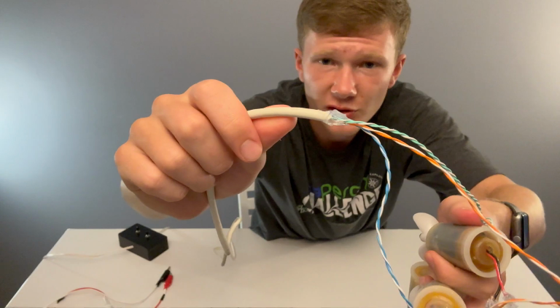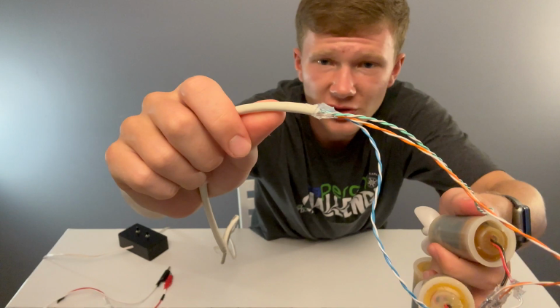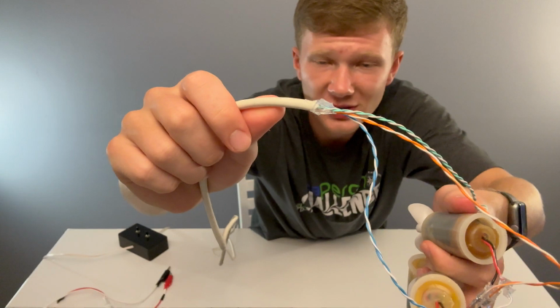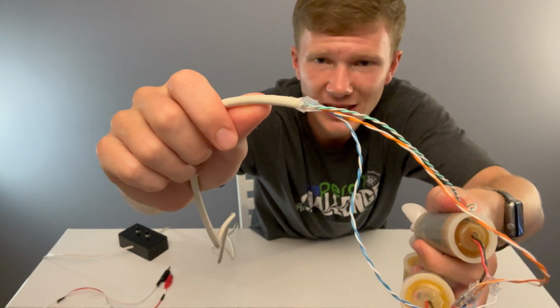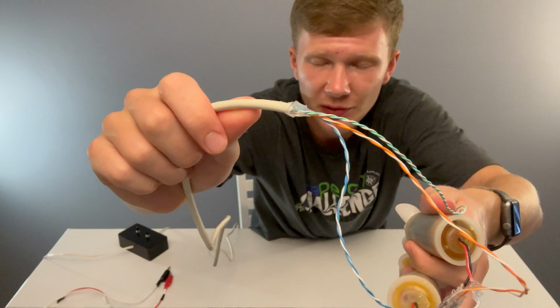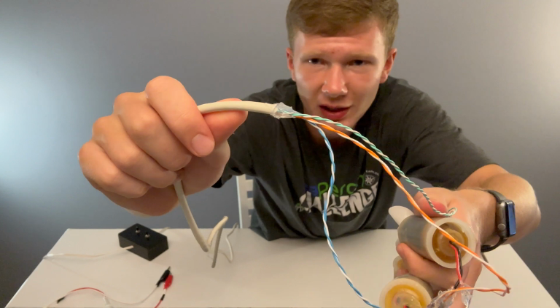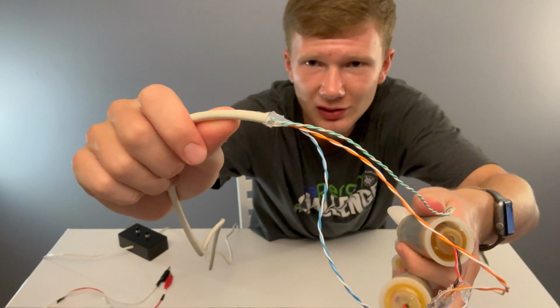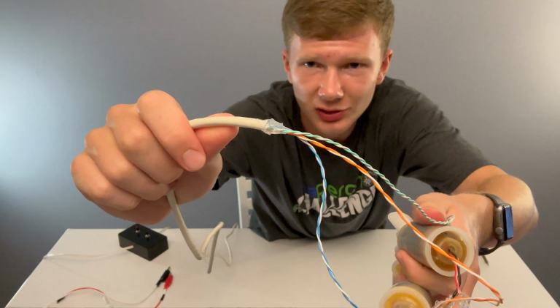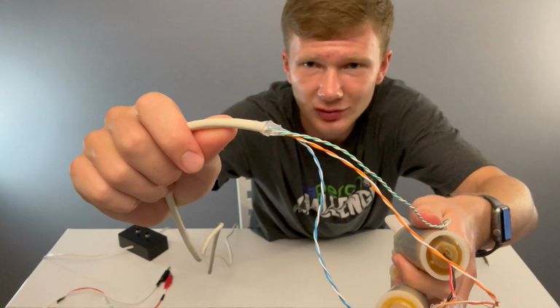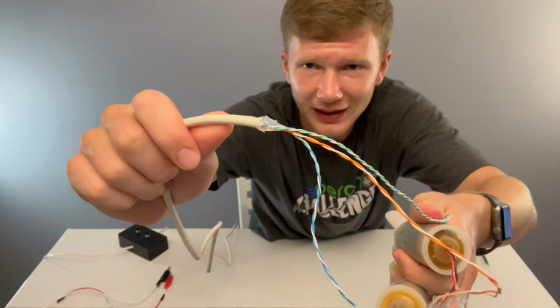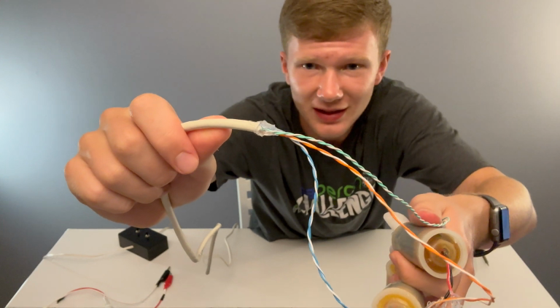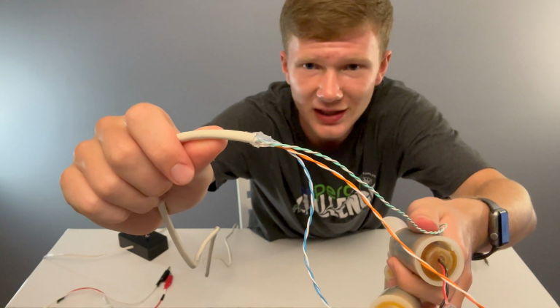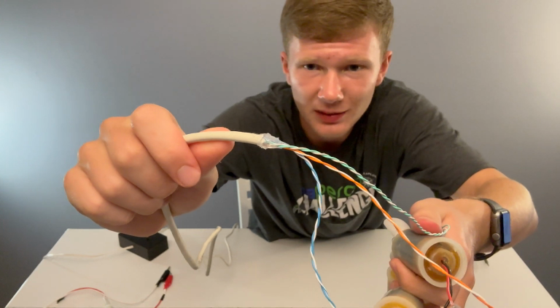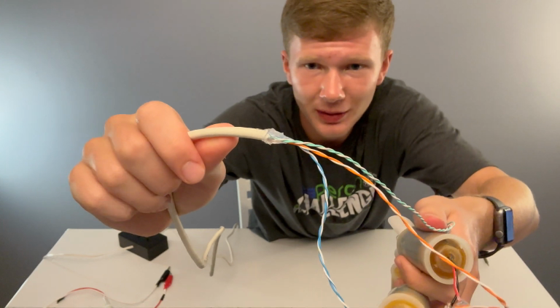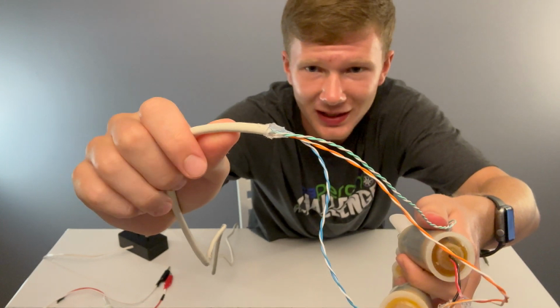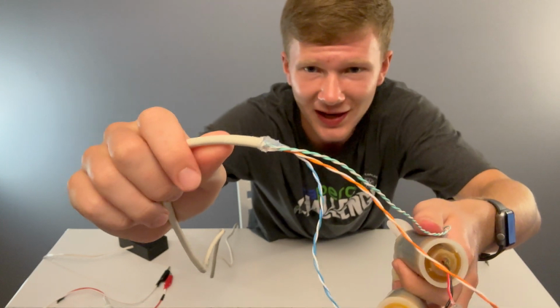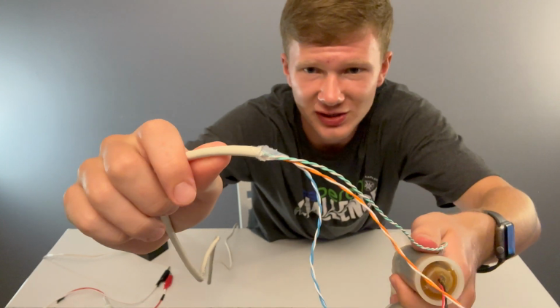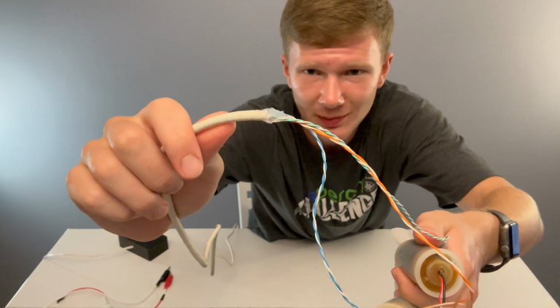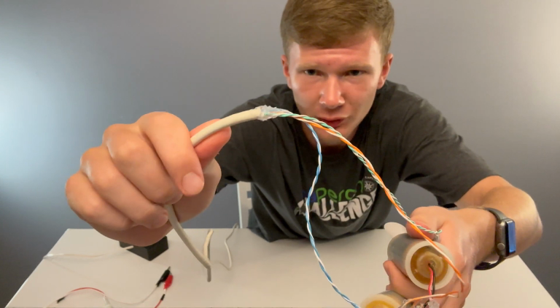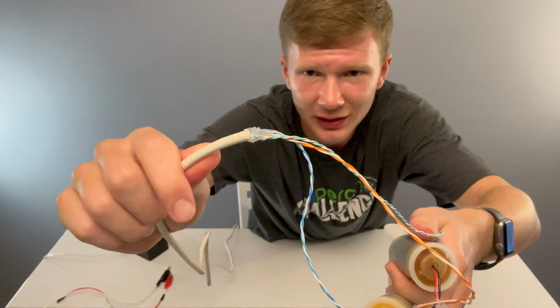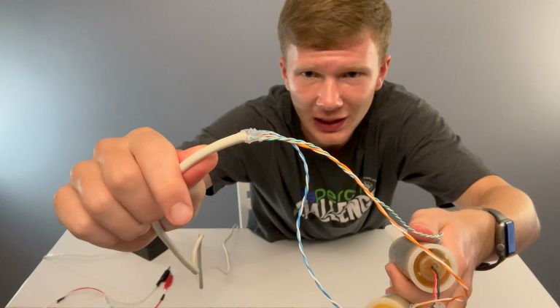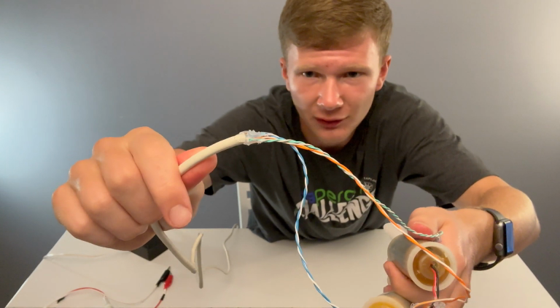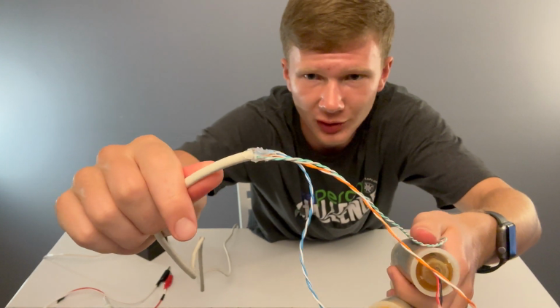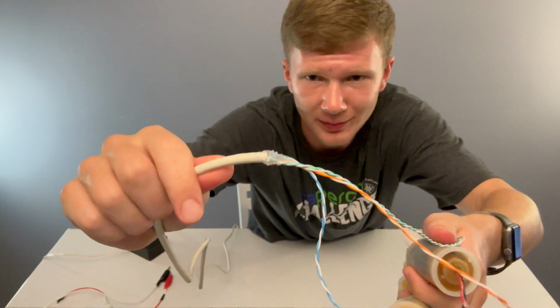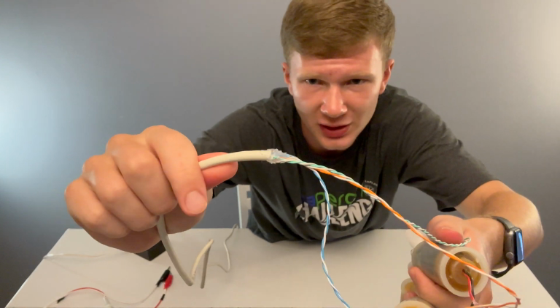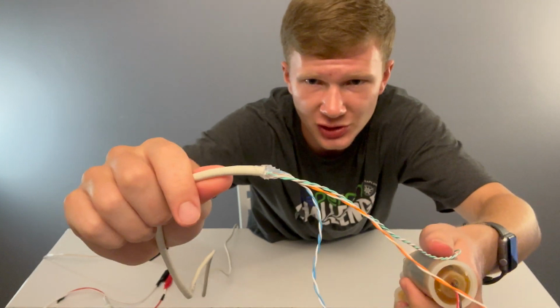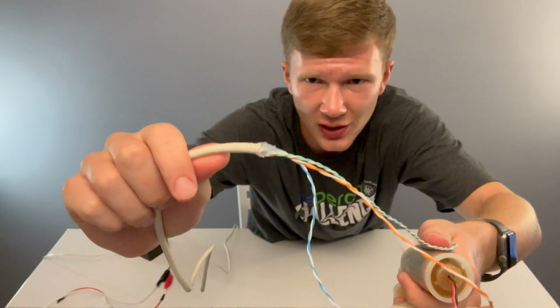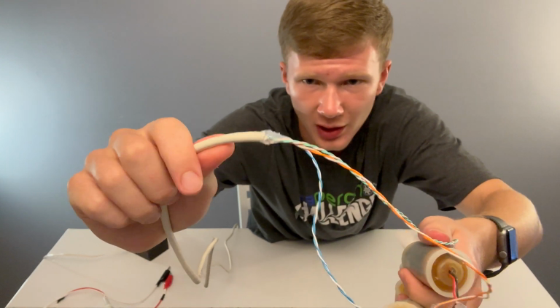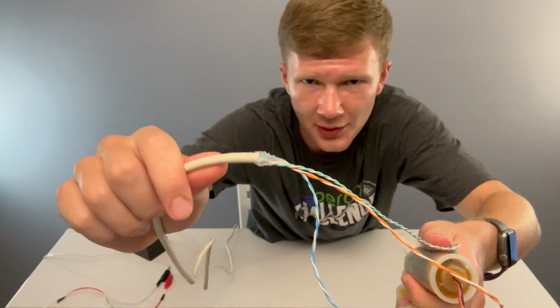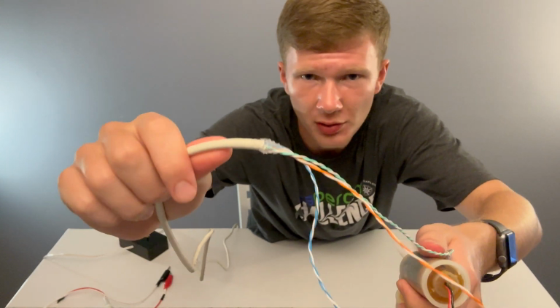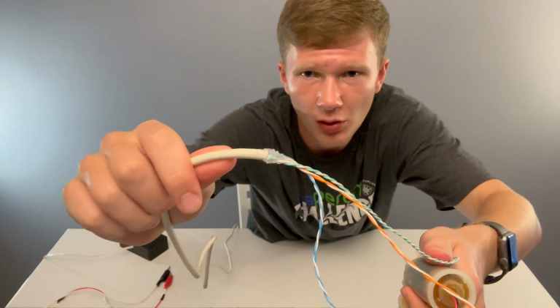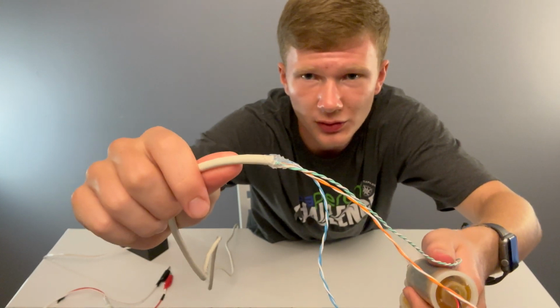You can do this step with hot glue like I did, but again you've got to be really careful and make sure there are no holes.